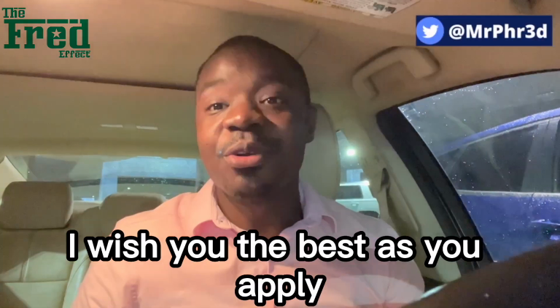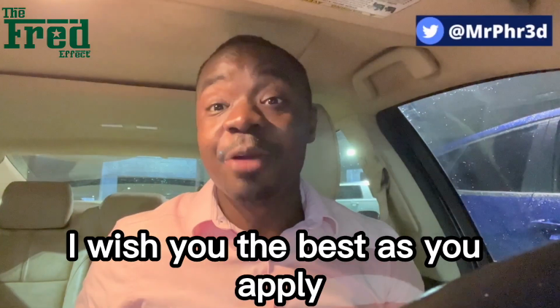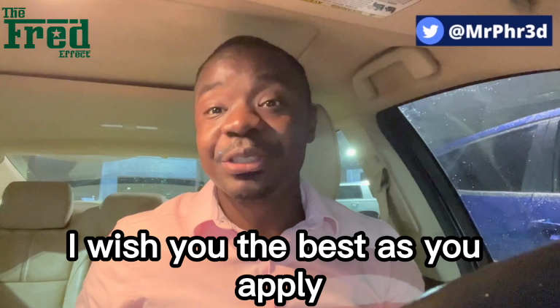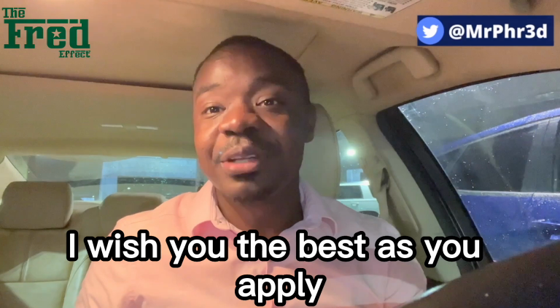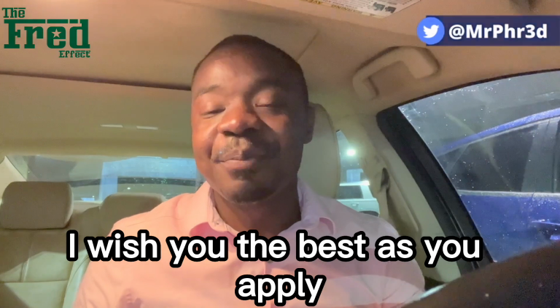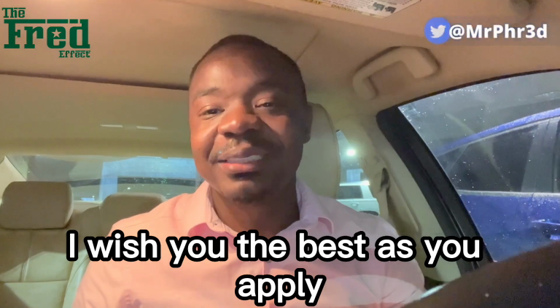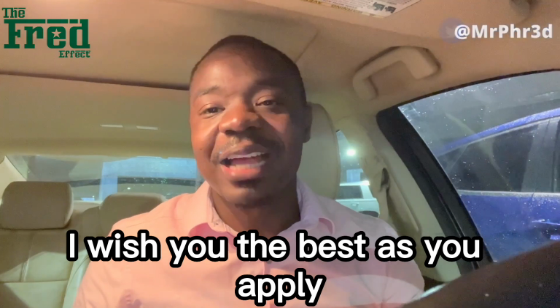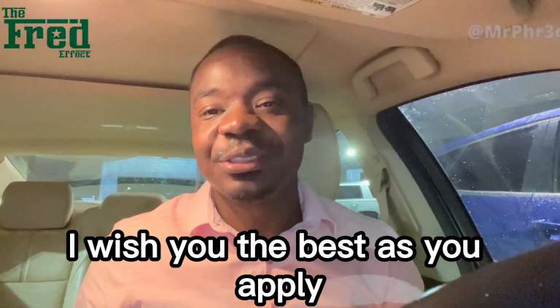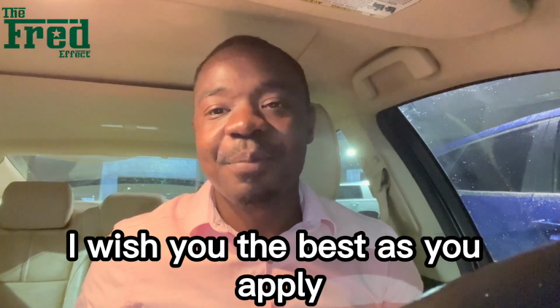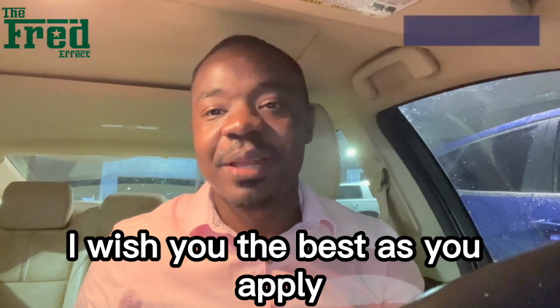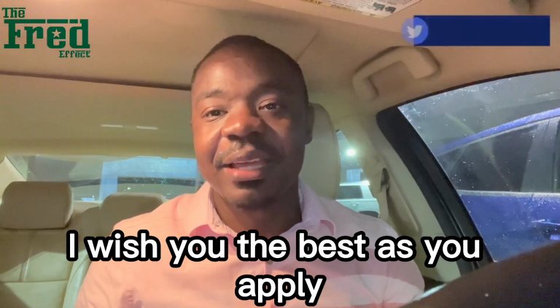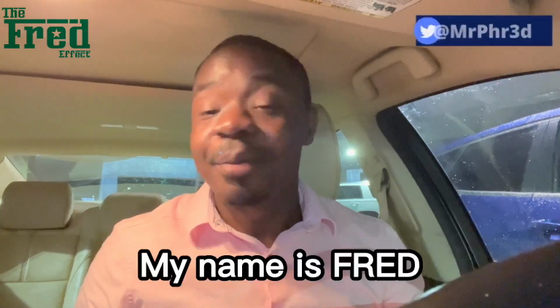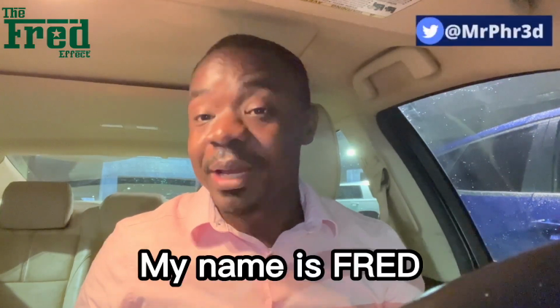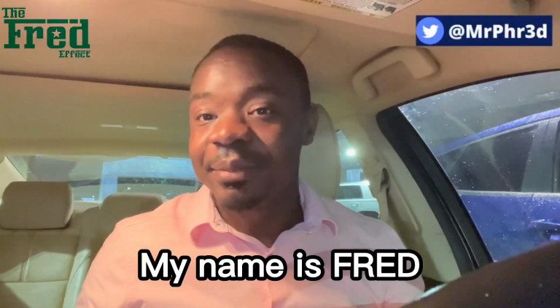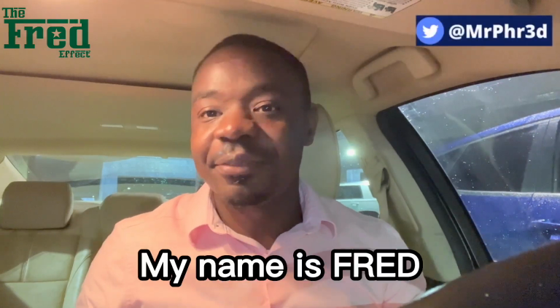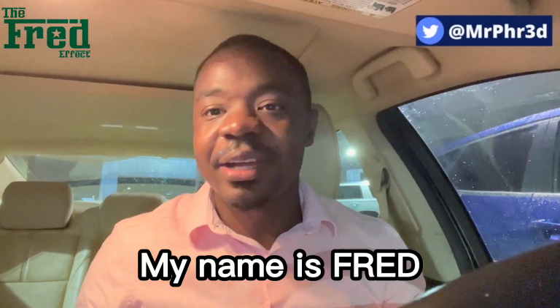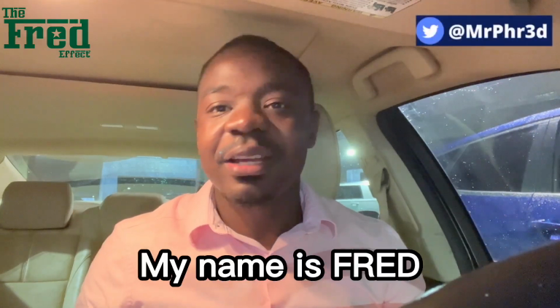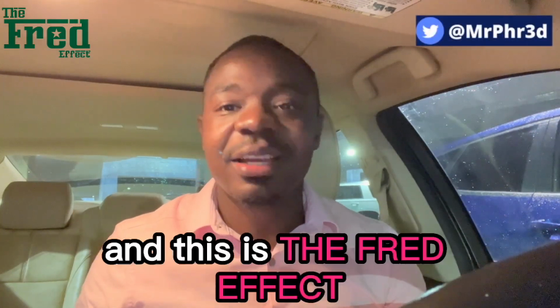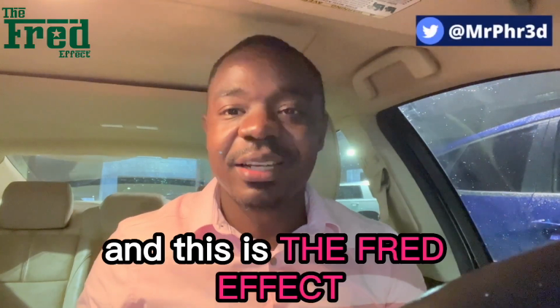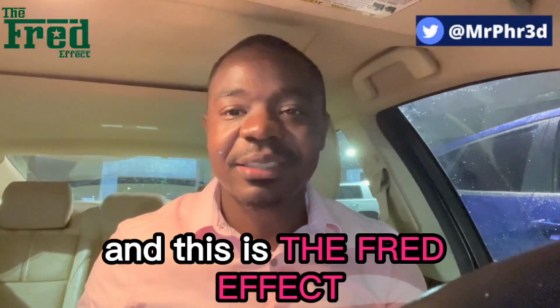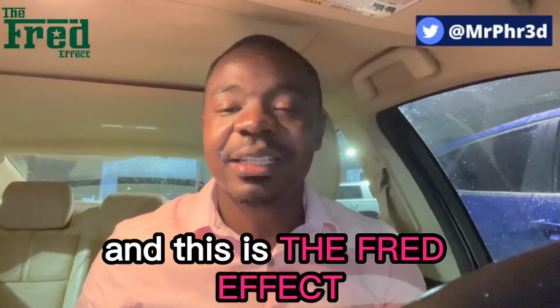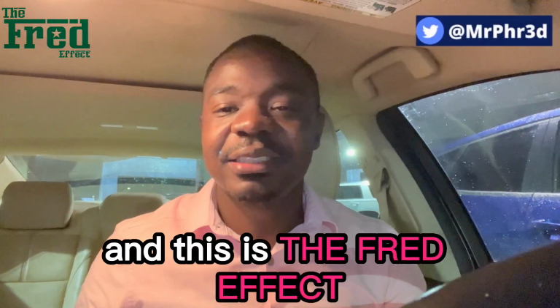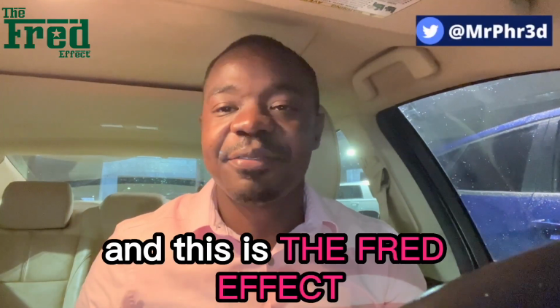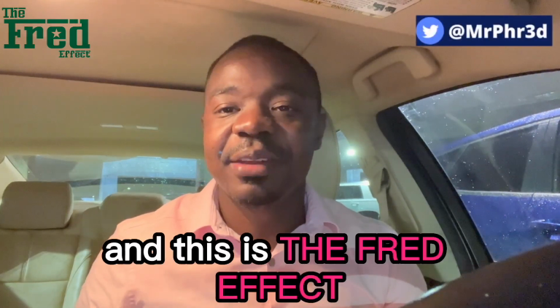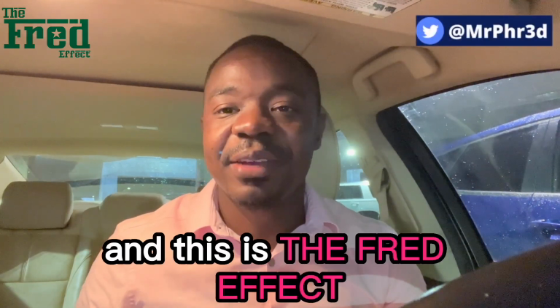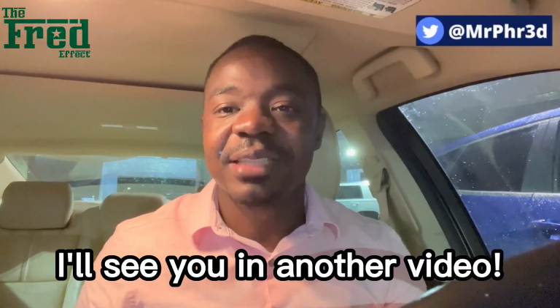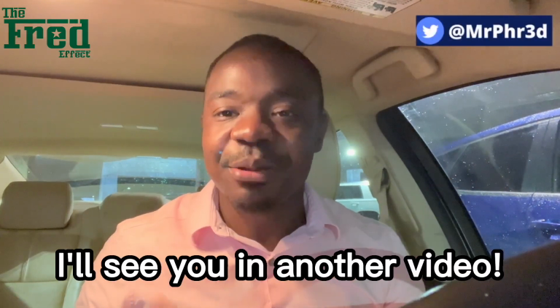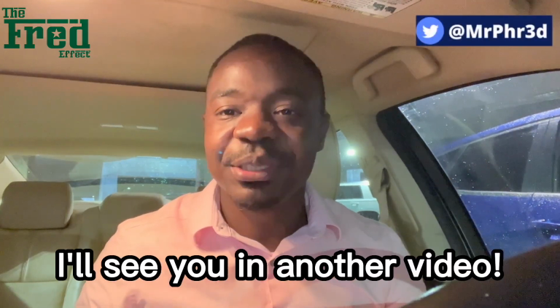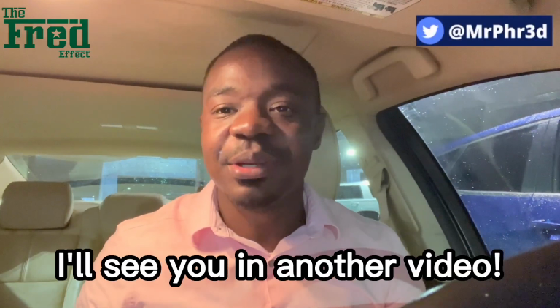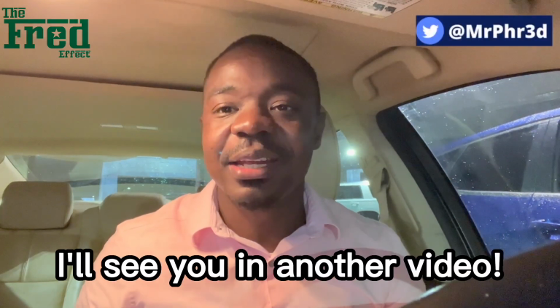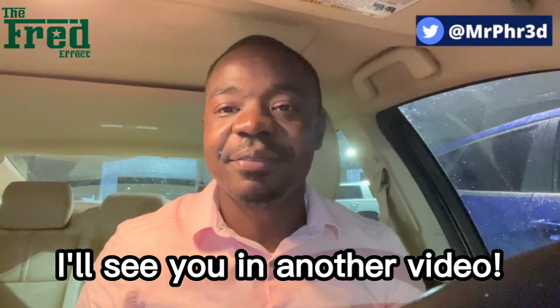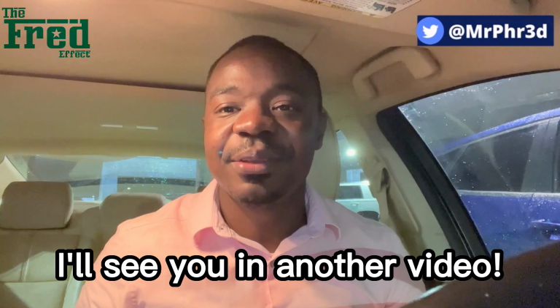I wish you the best as you apply. My name is Fred and this is the Fred Effect. I'll see you in another video.